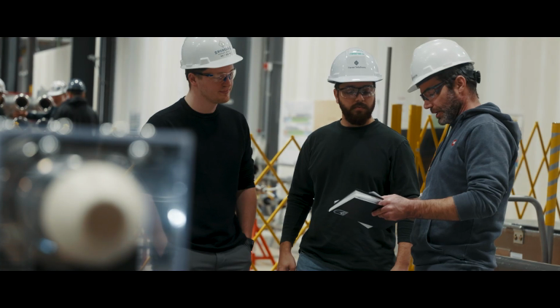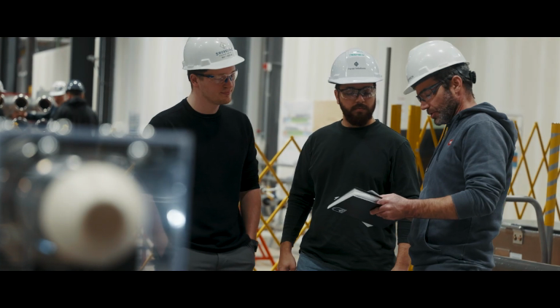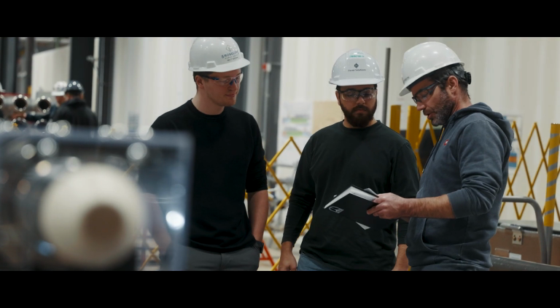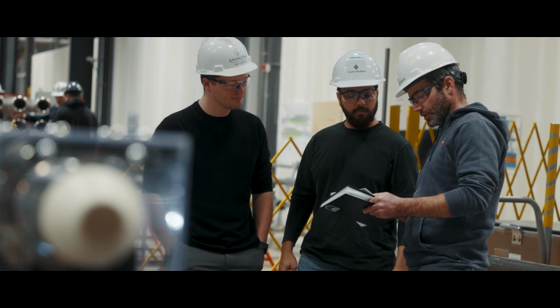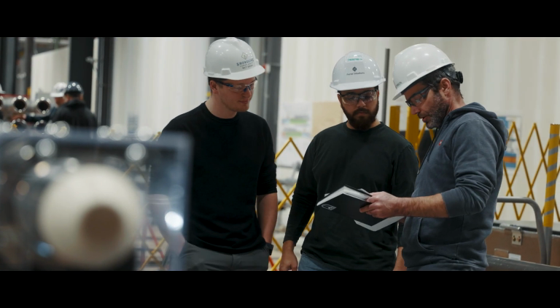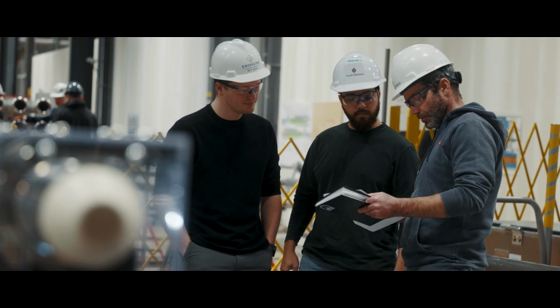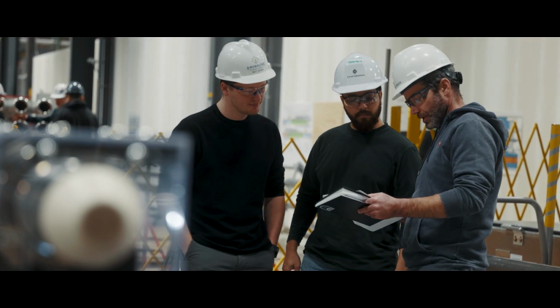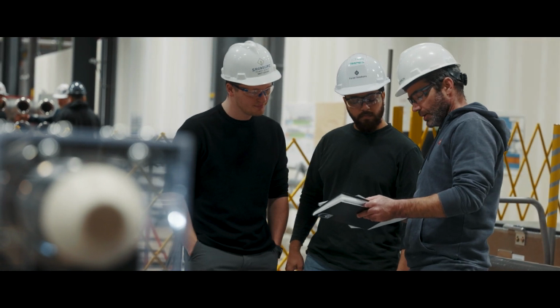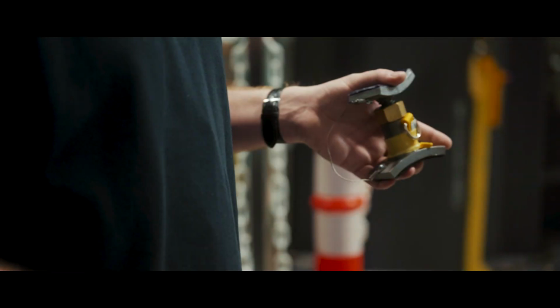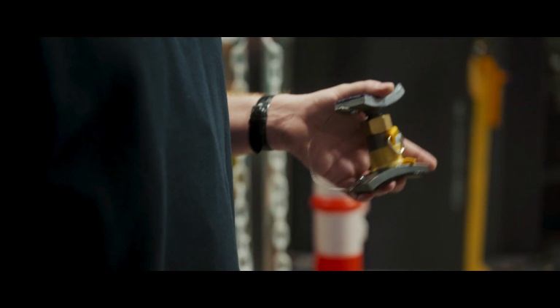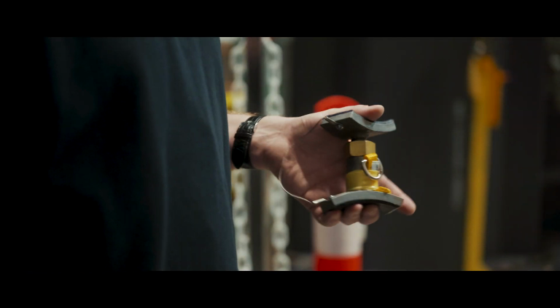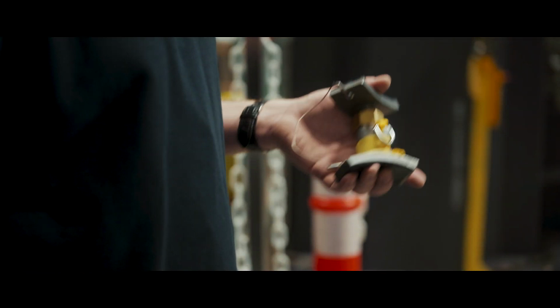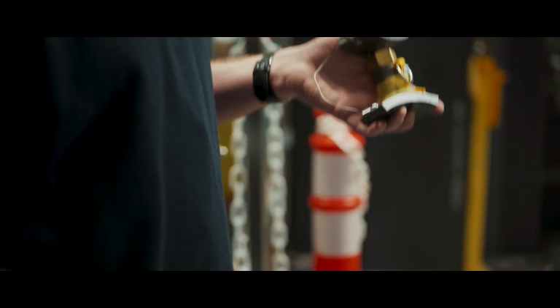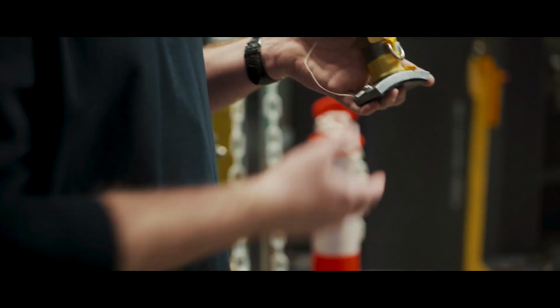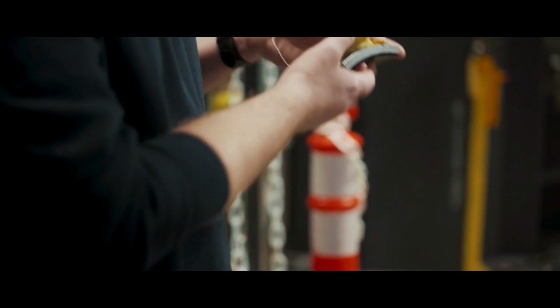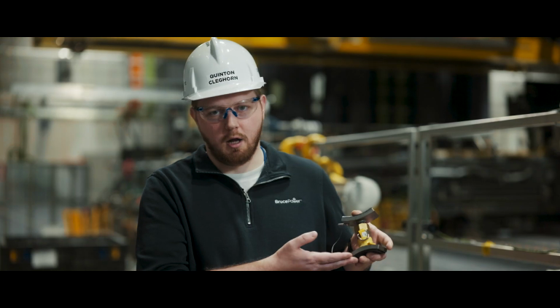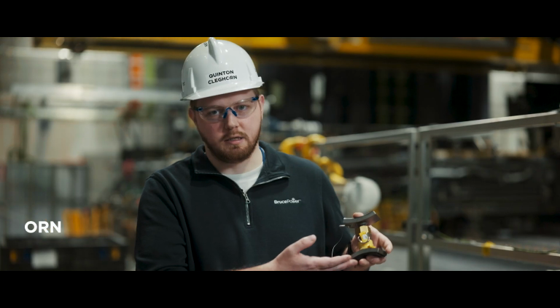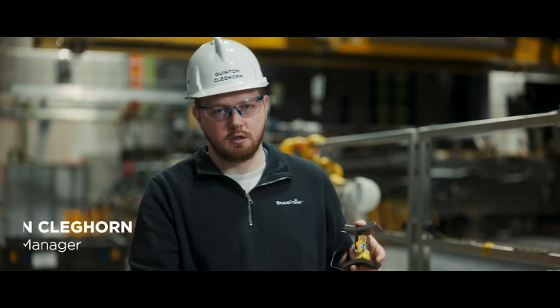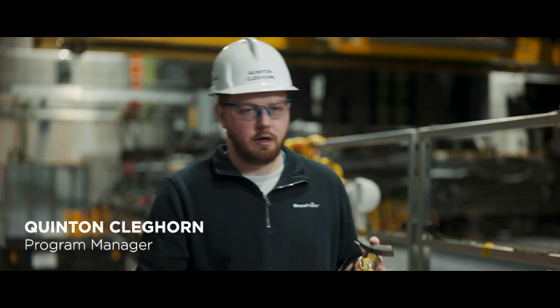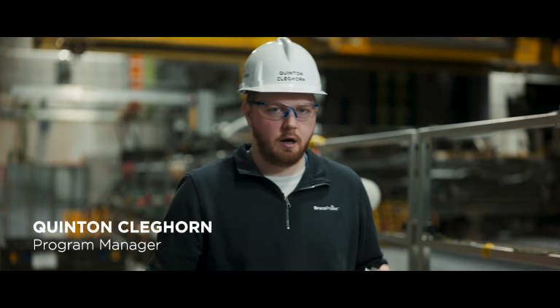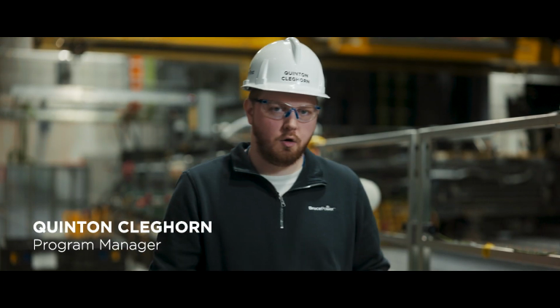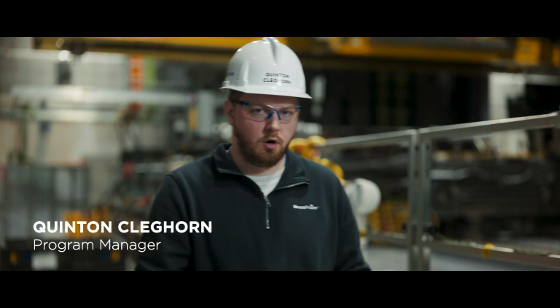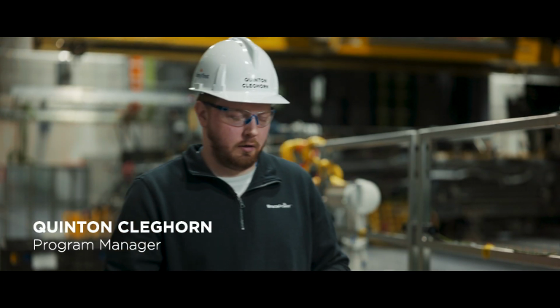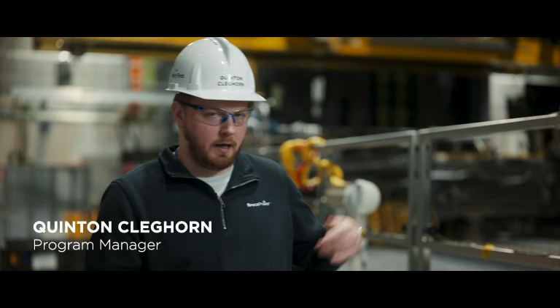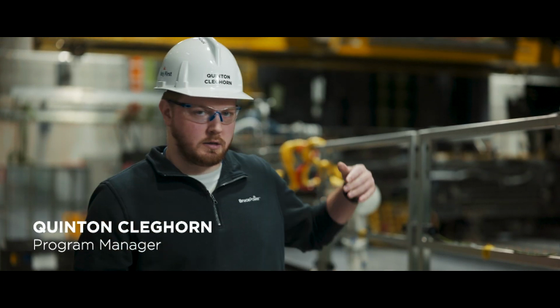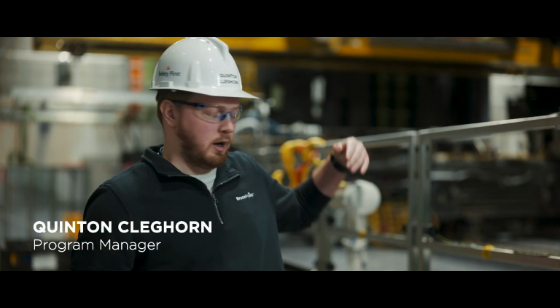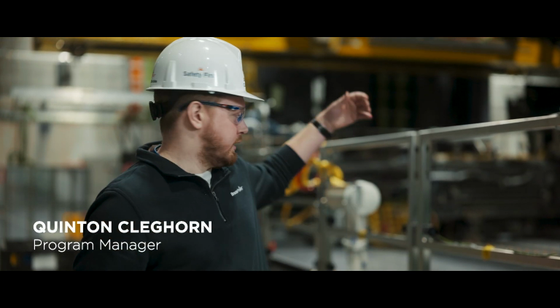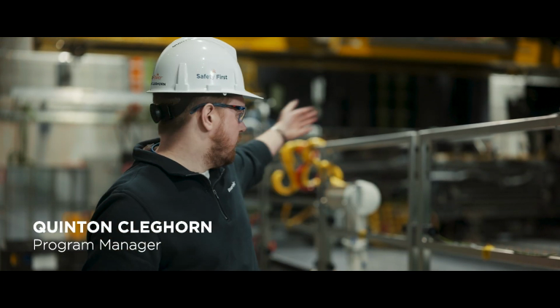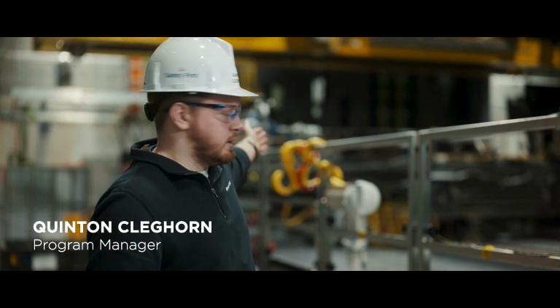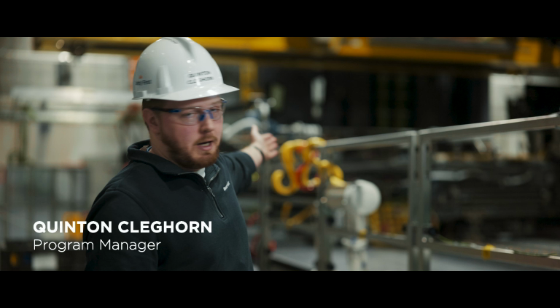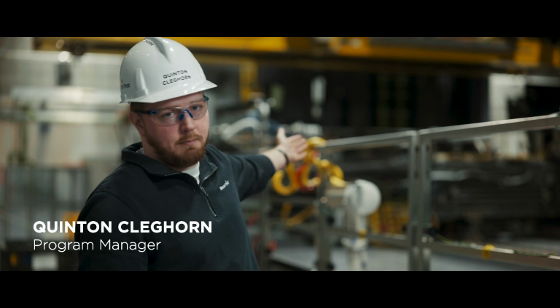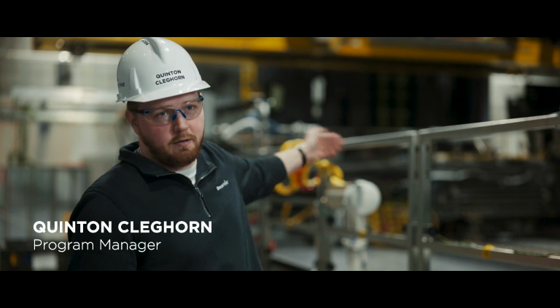During fuel channel install we've got hundreds of tools. They can be as small as this one here or as large as the ones behind me.